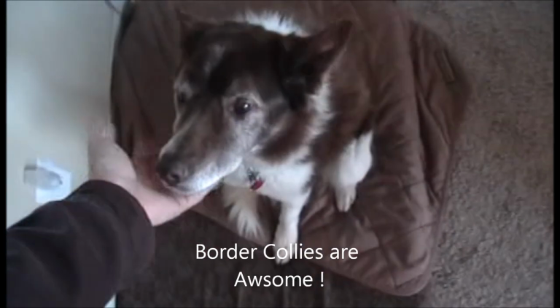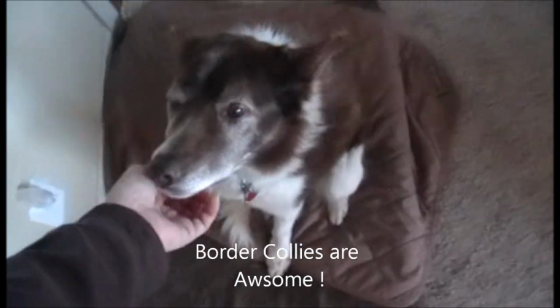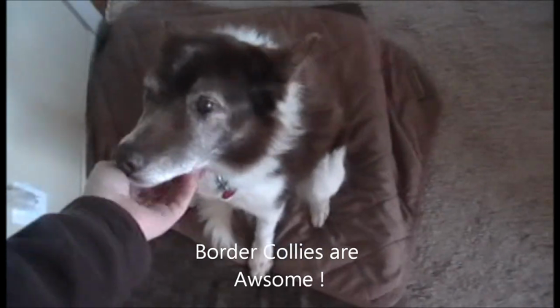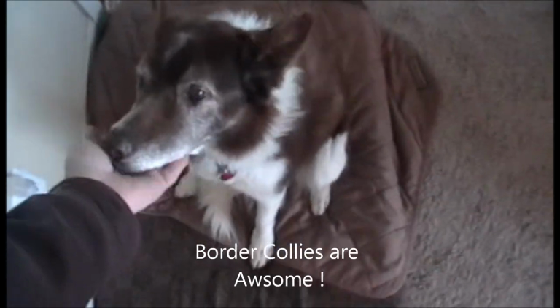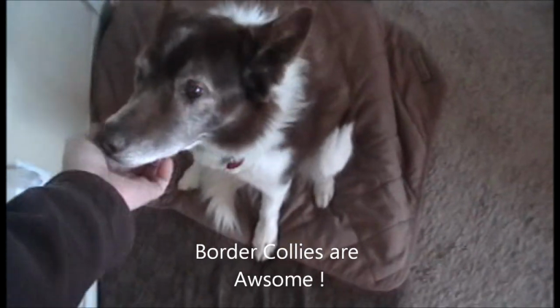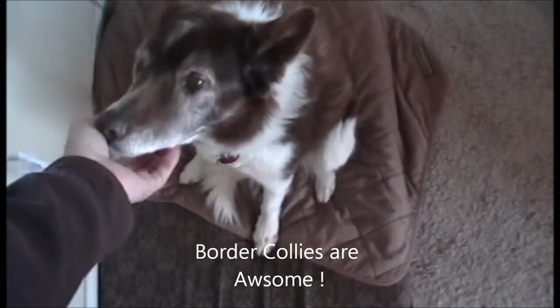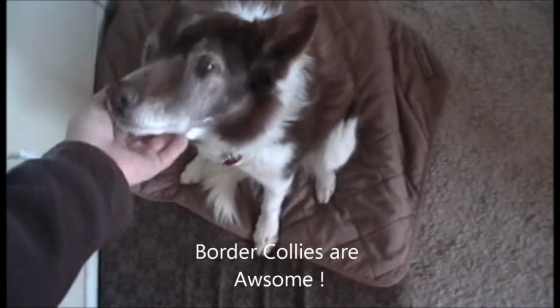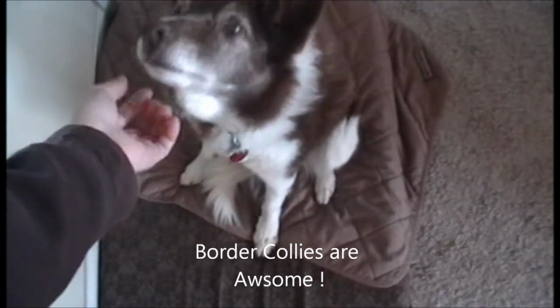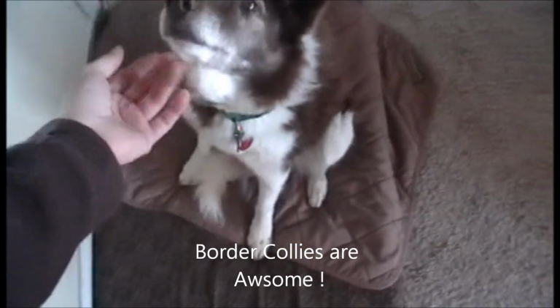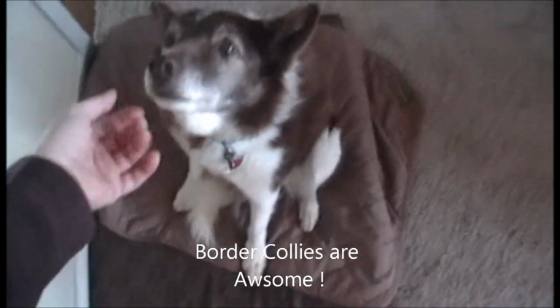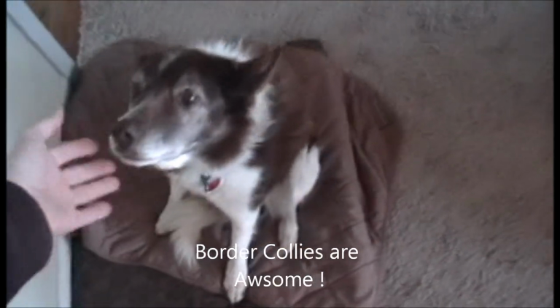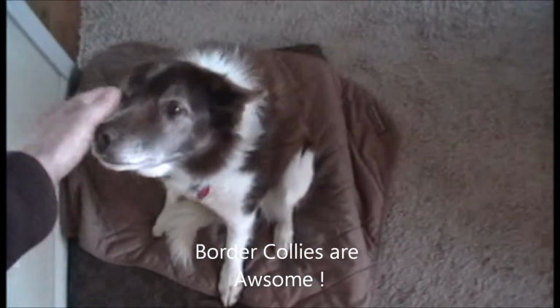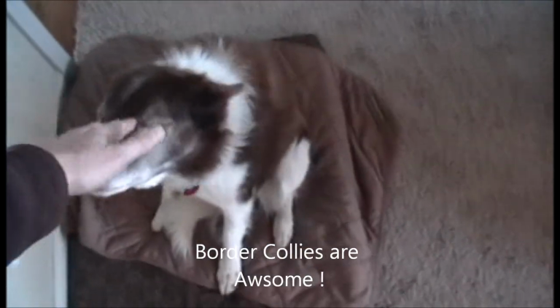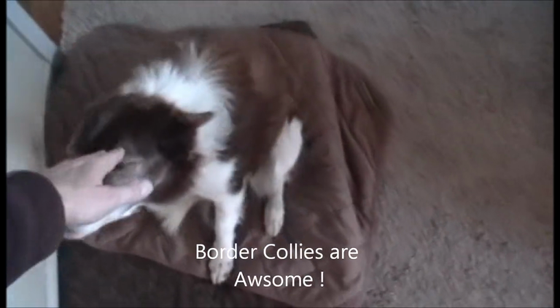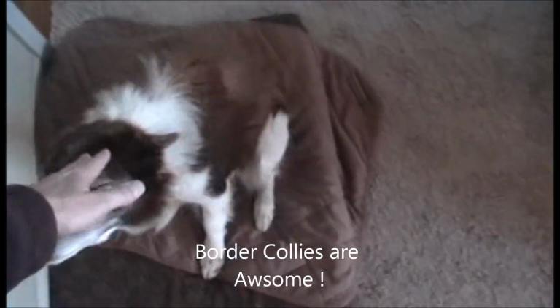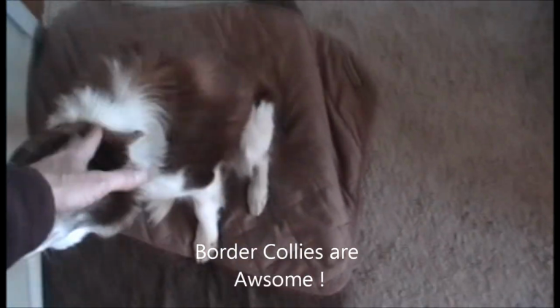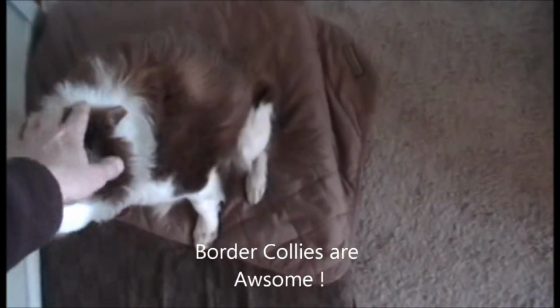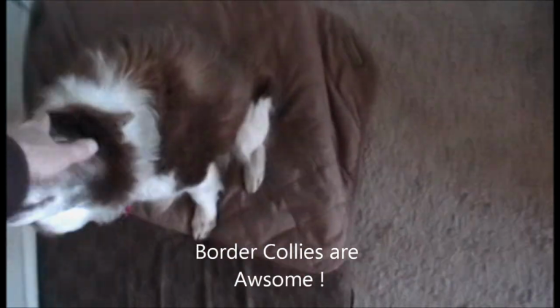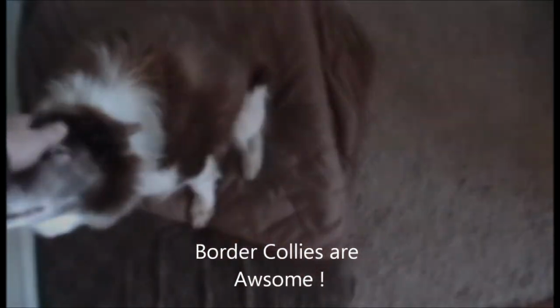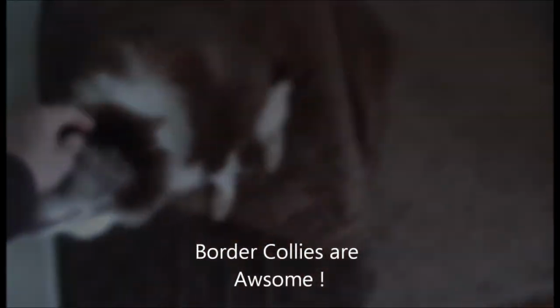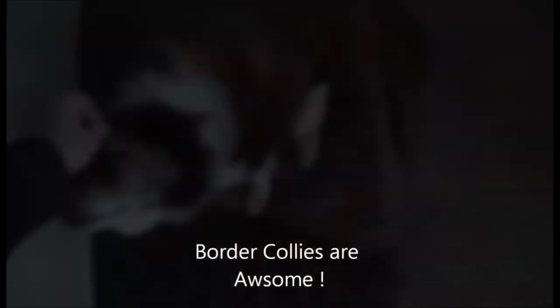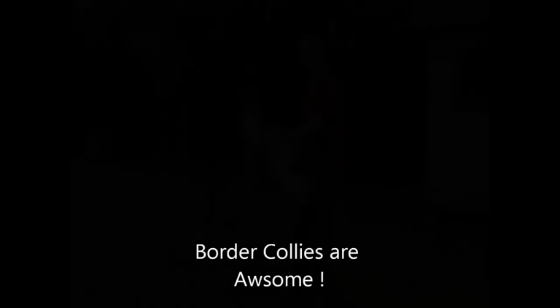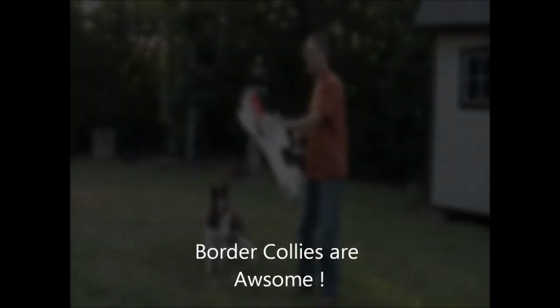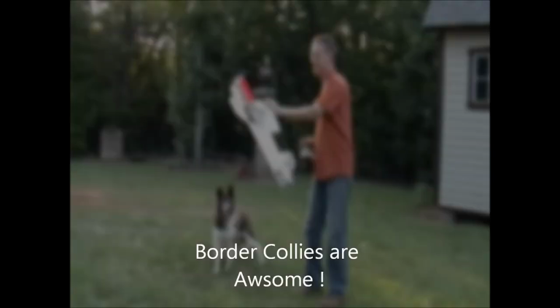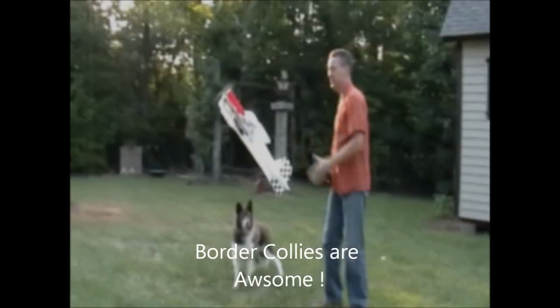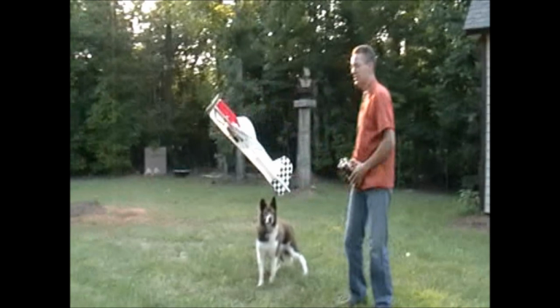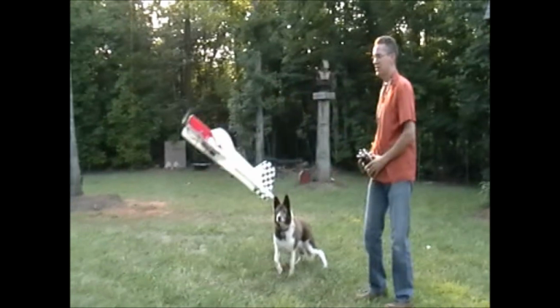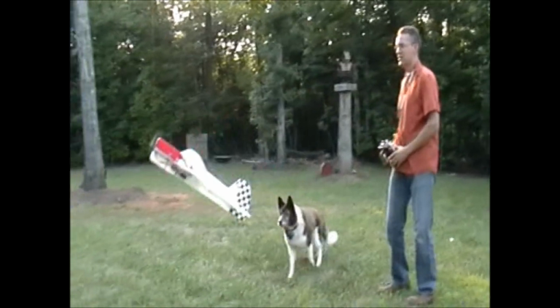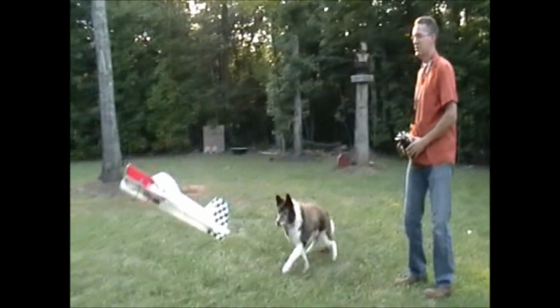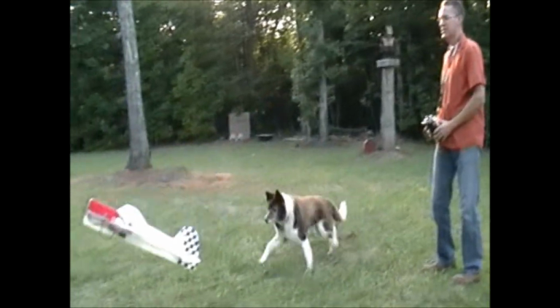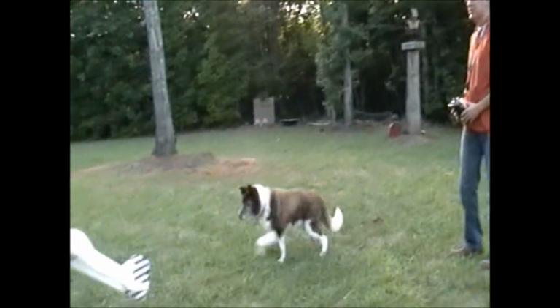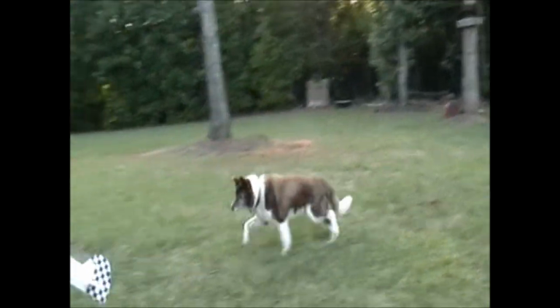This is Buster. Buster is a Border Collie. Border Collies are arguably the best breed known to man.